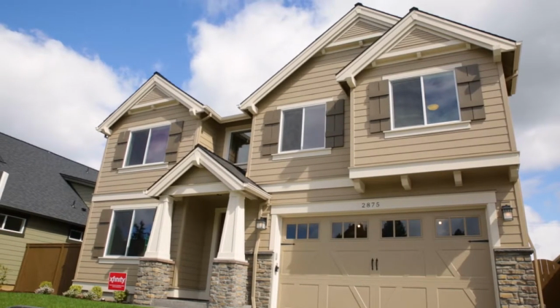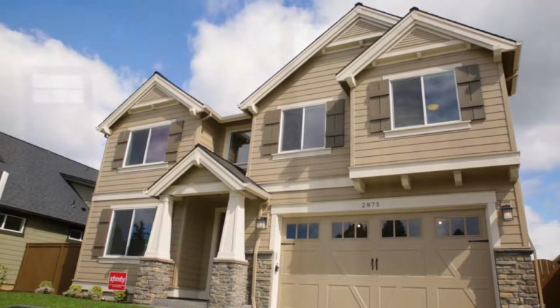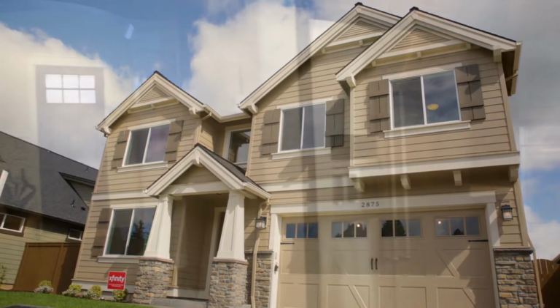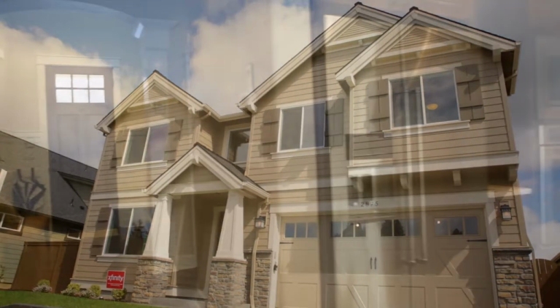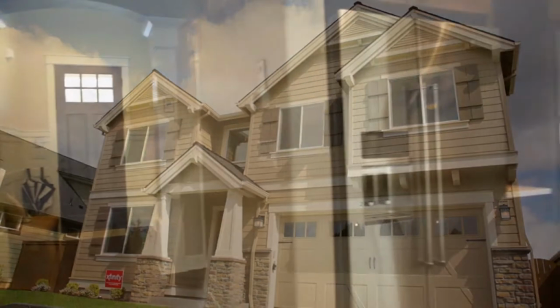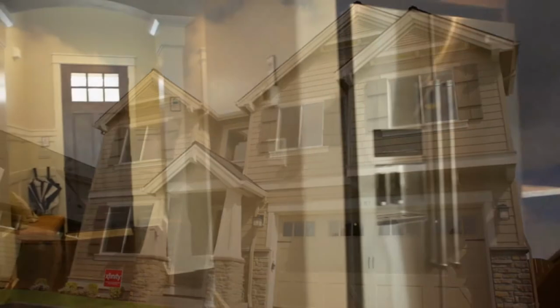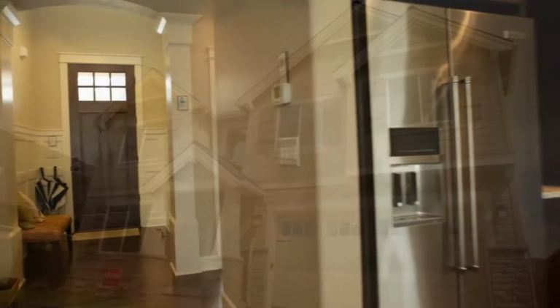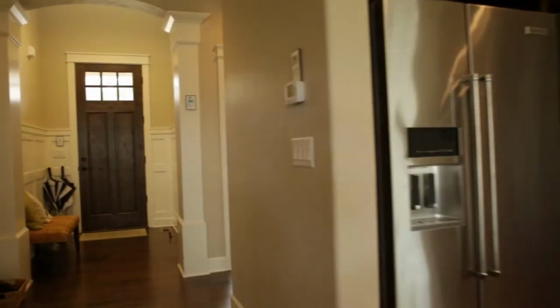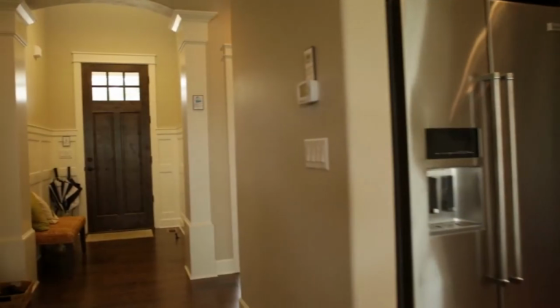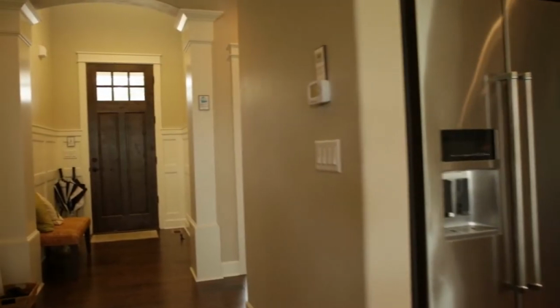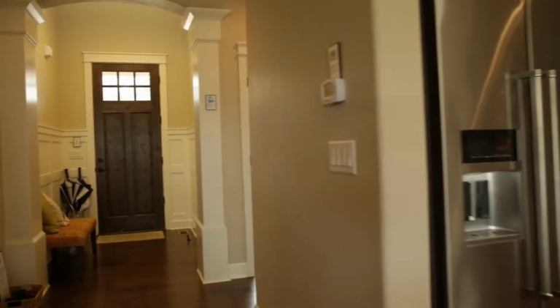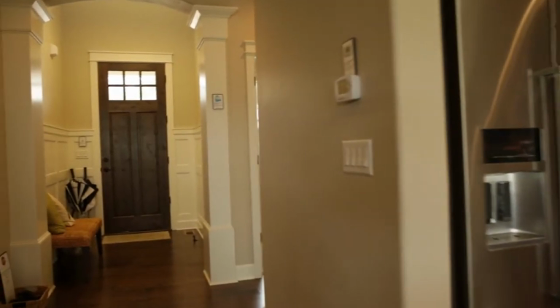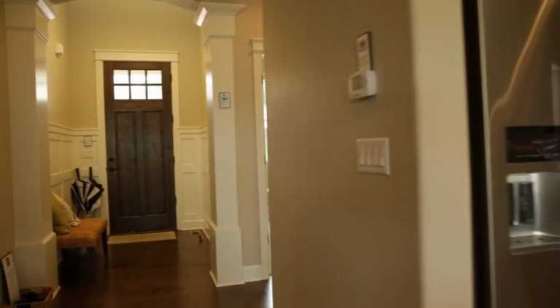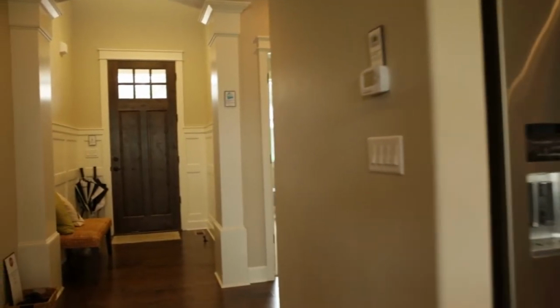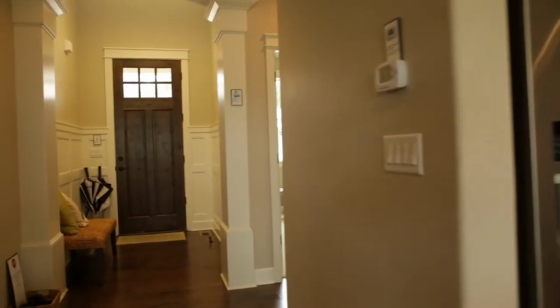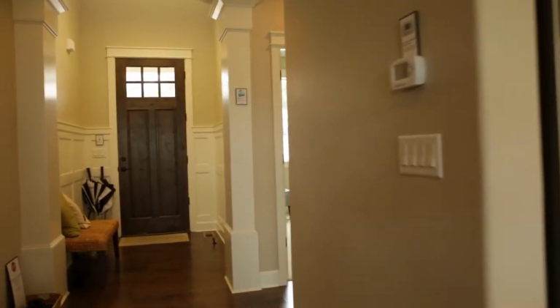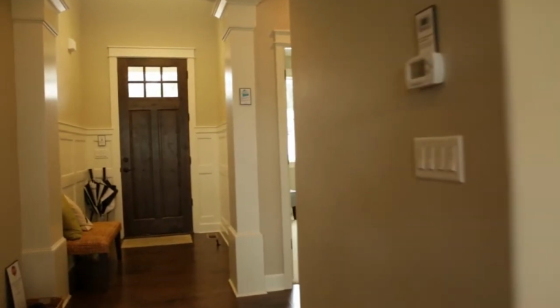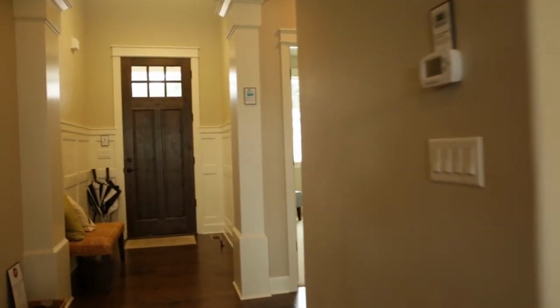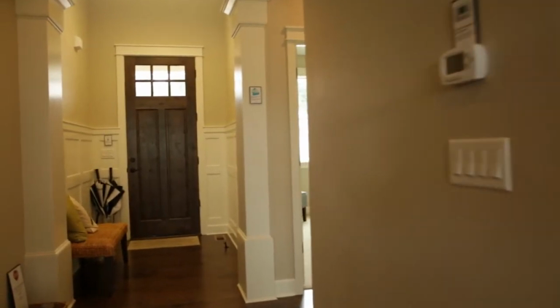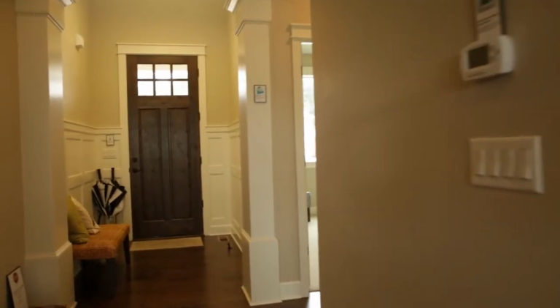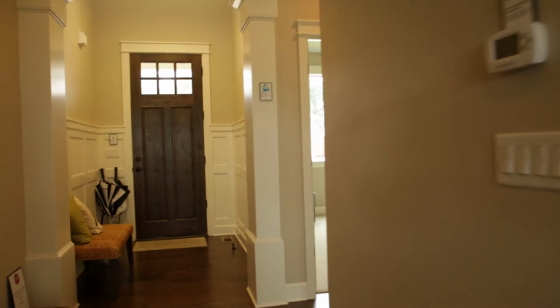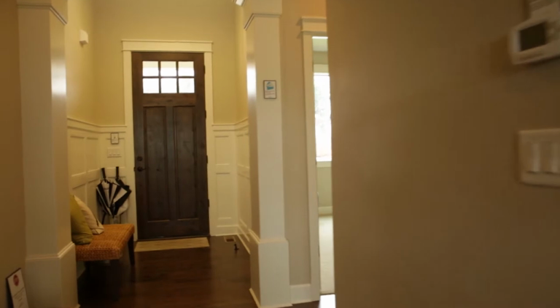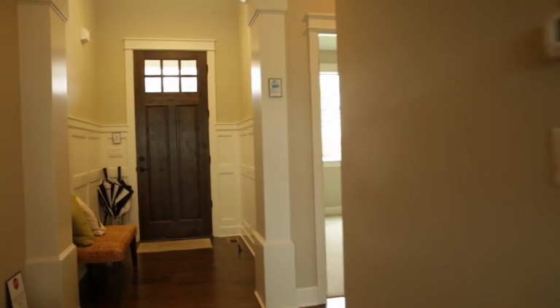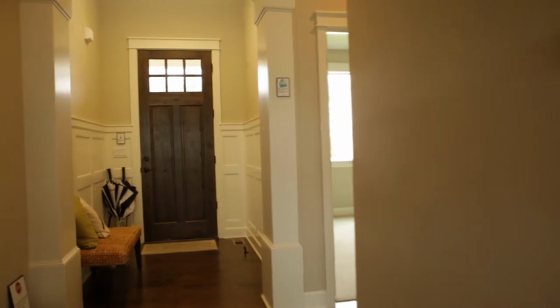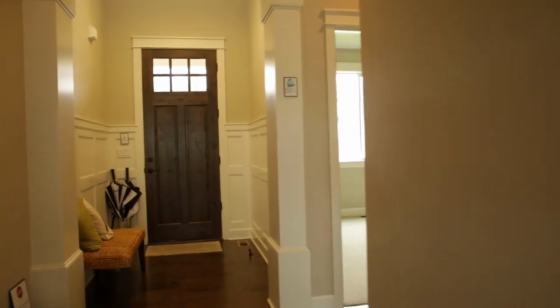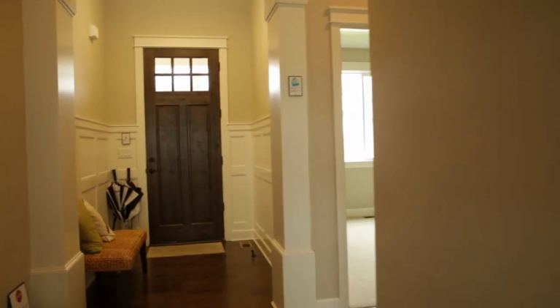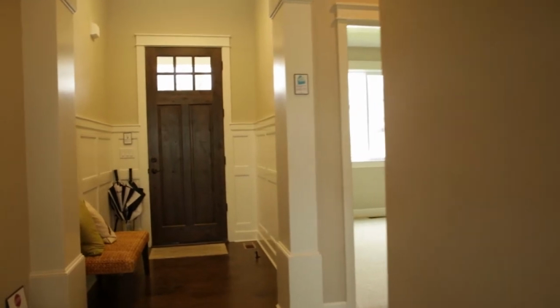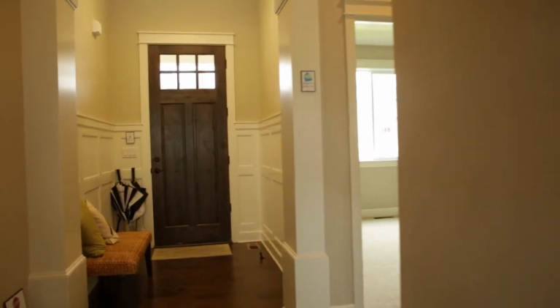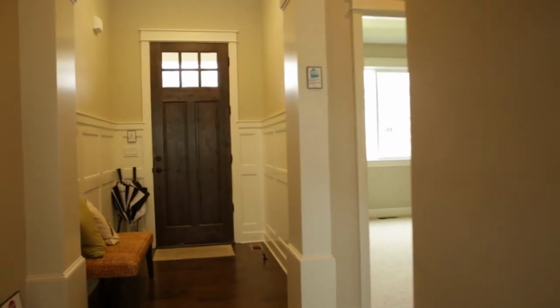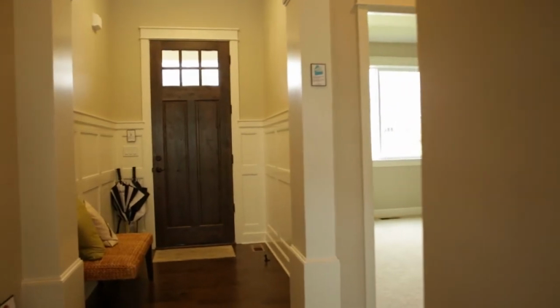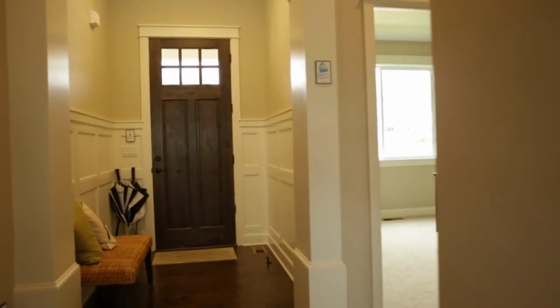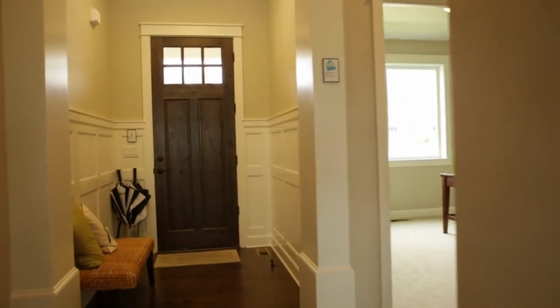This is the Rosewood plan, and this is definitely one of those houses when you come in it just rises up to meet you.